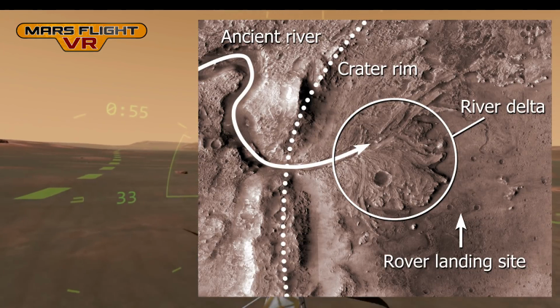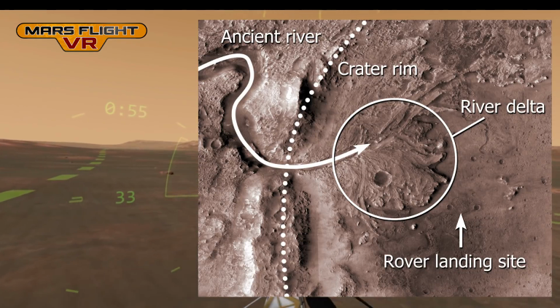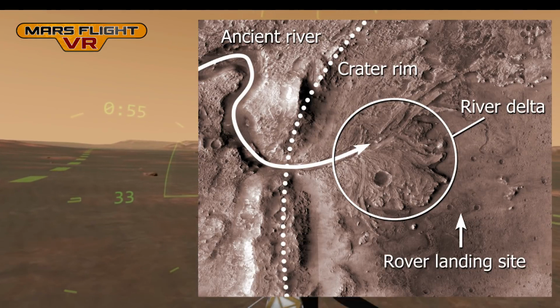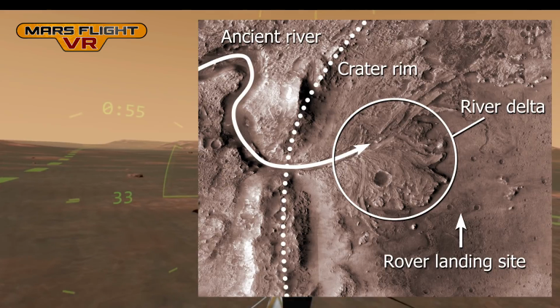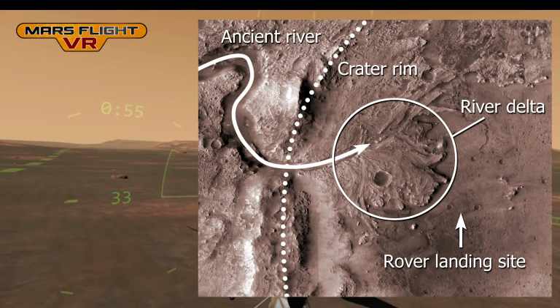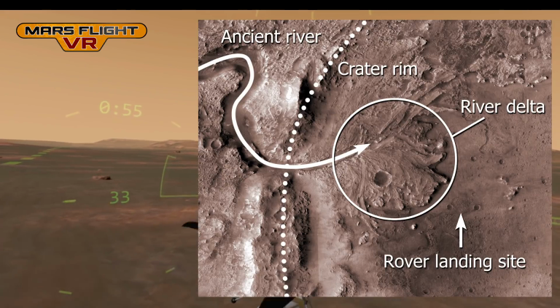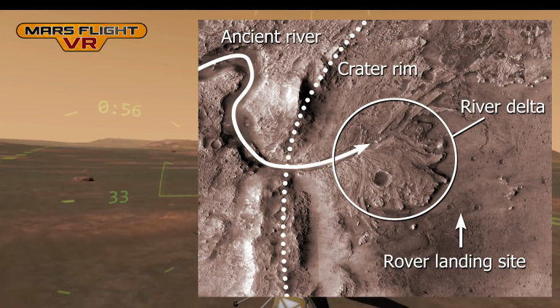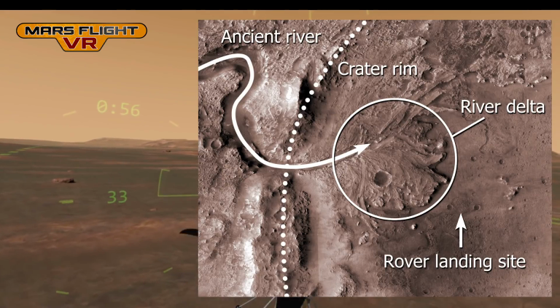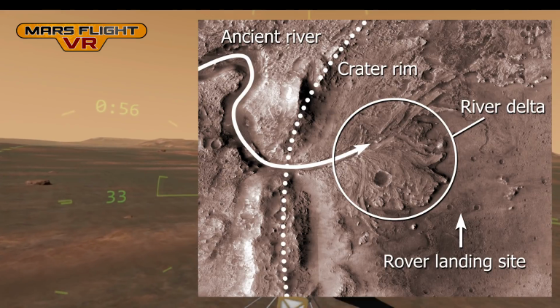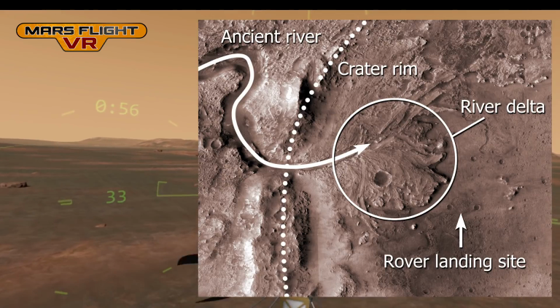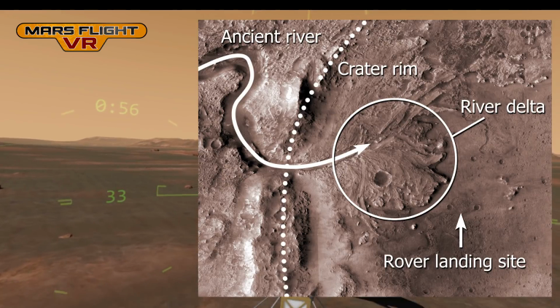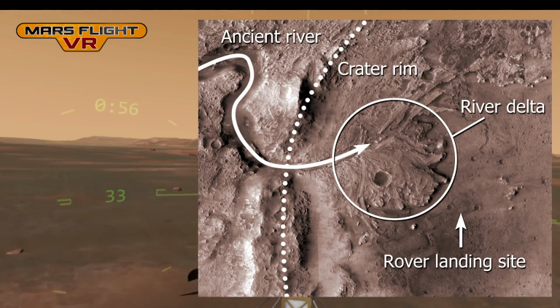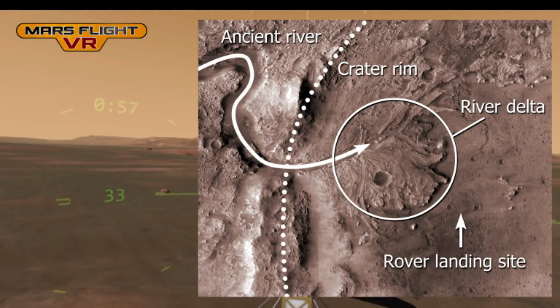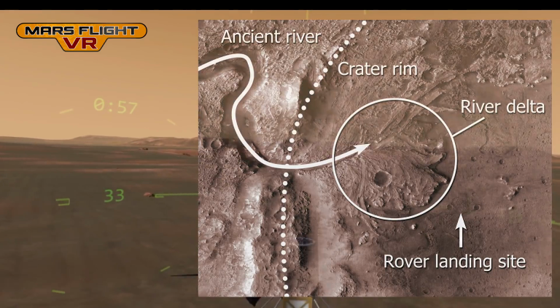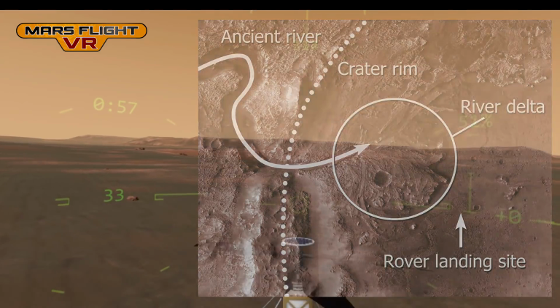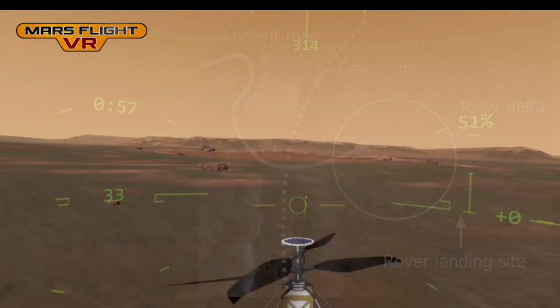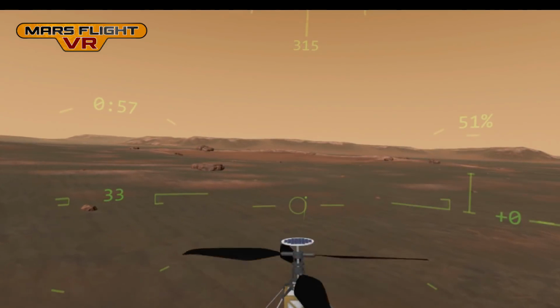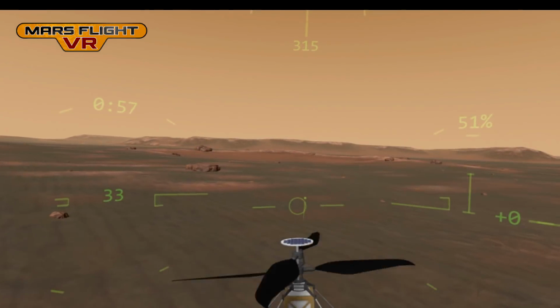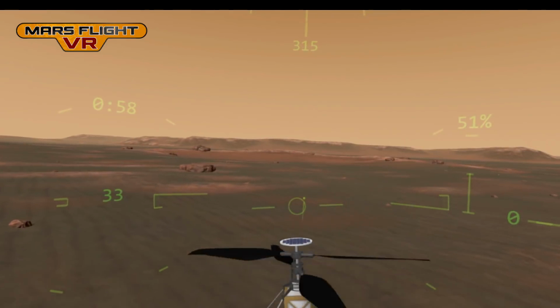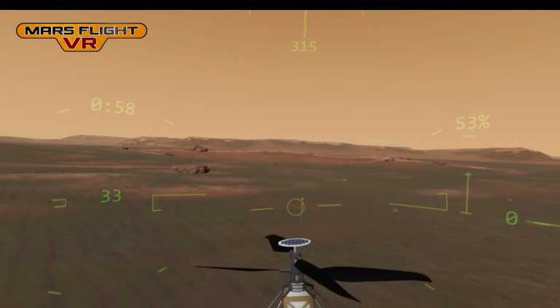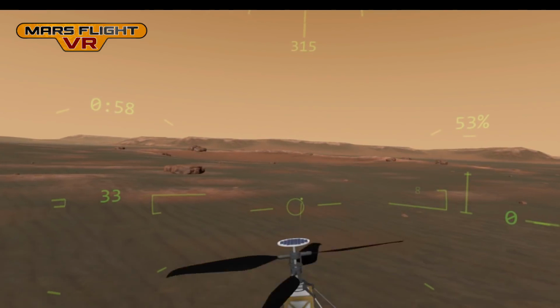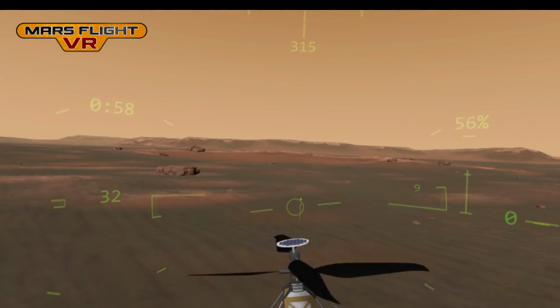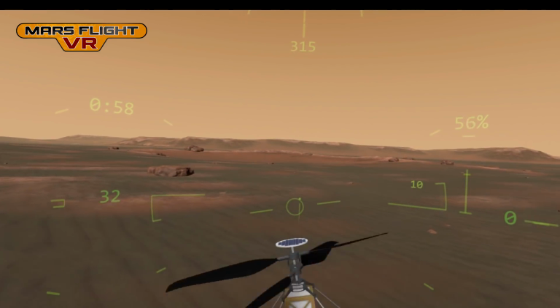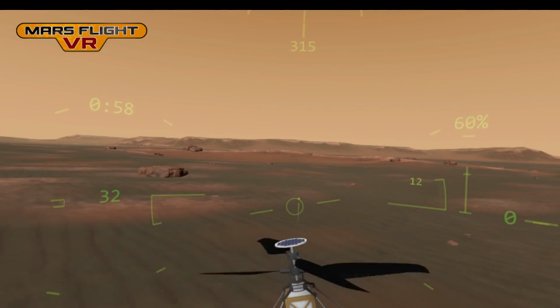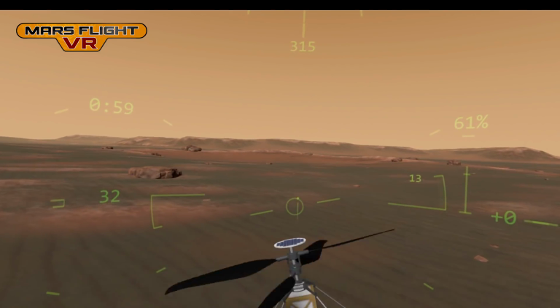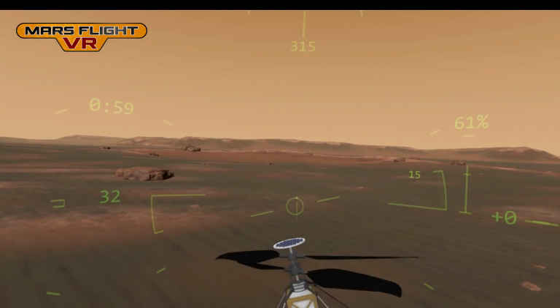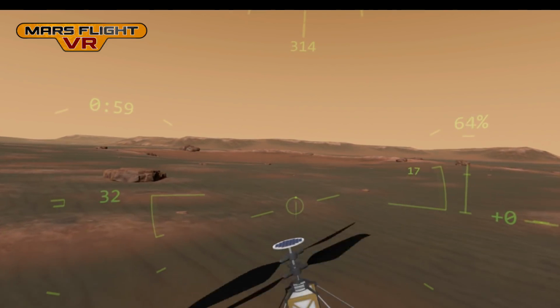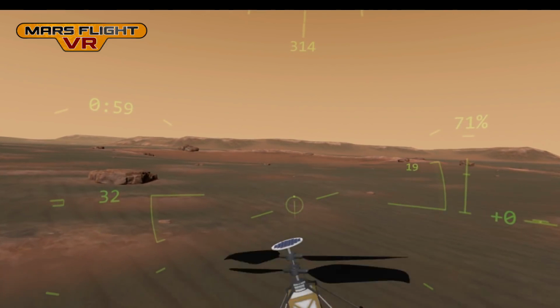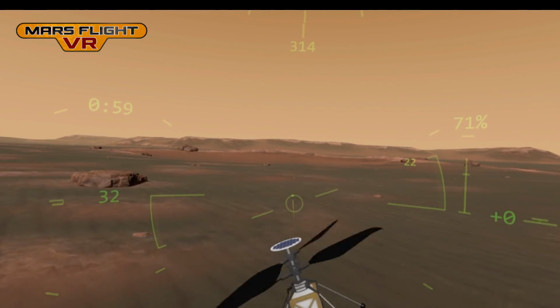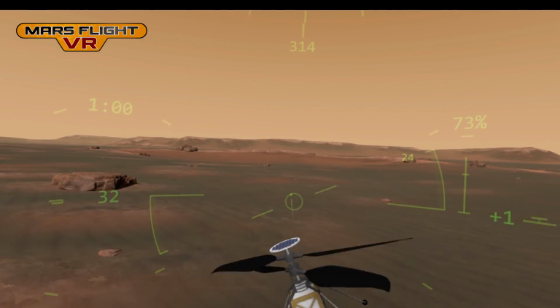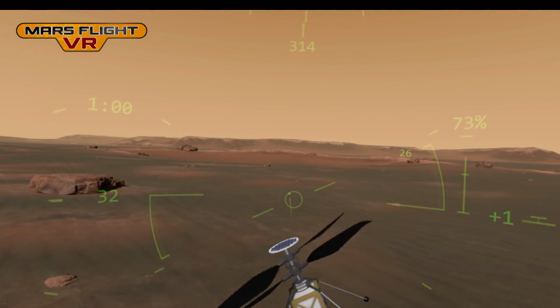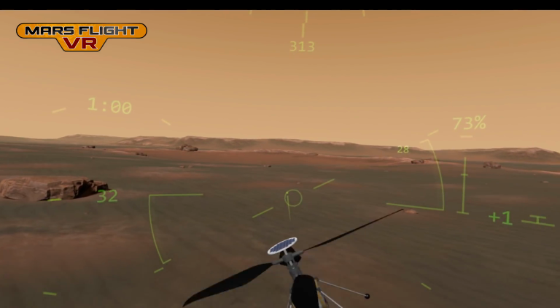If life ever existed on Mars, it was probably in liquid water, so this will be a good place to search for fossils.